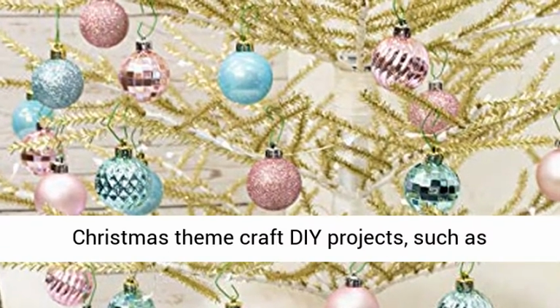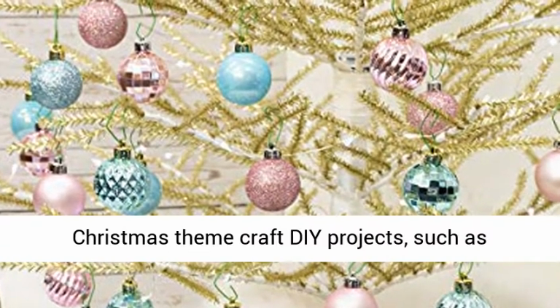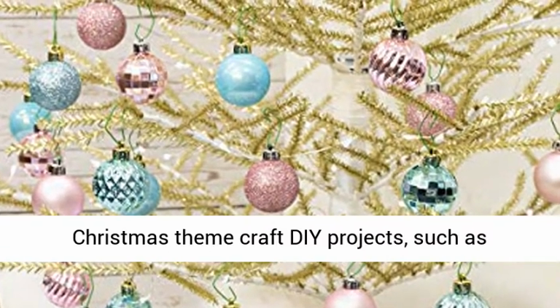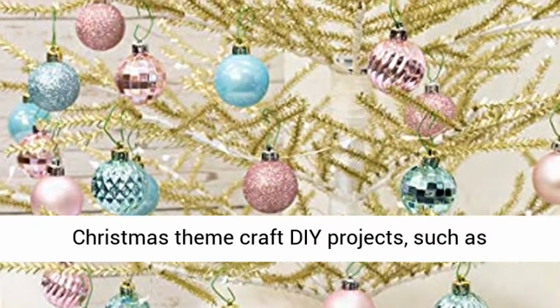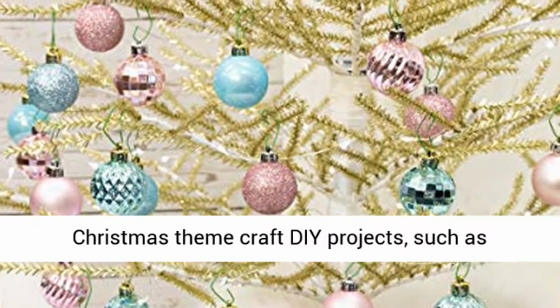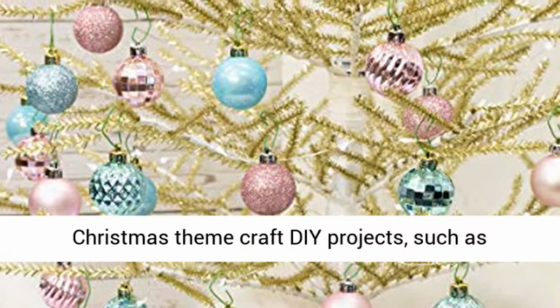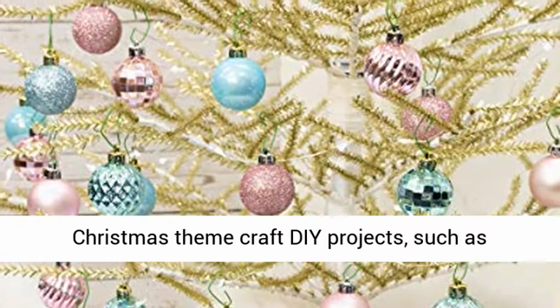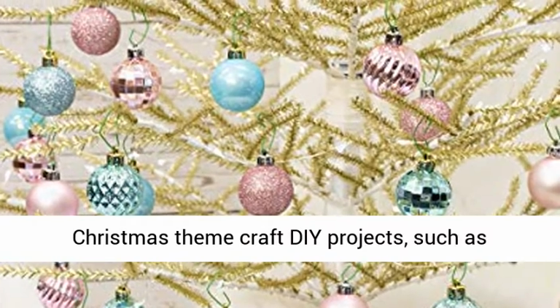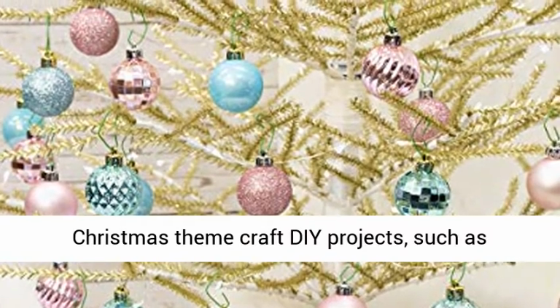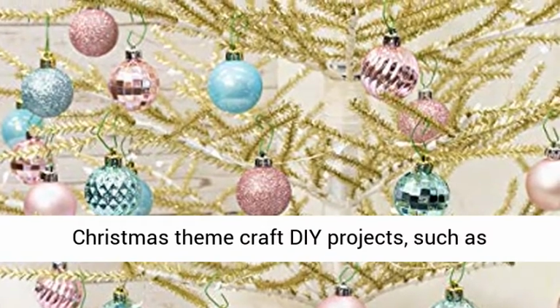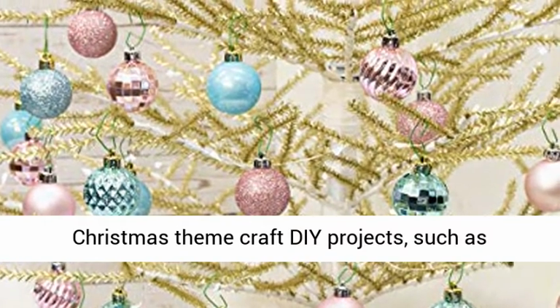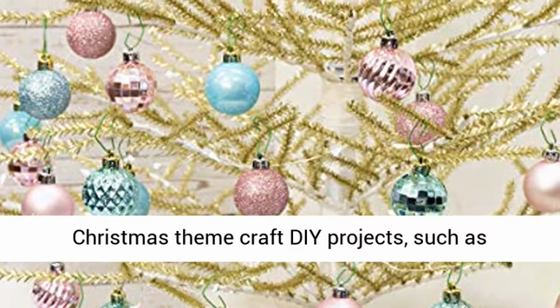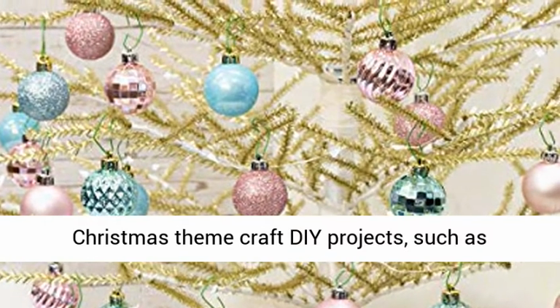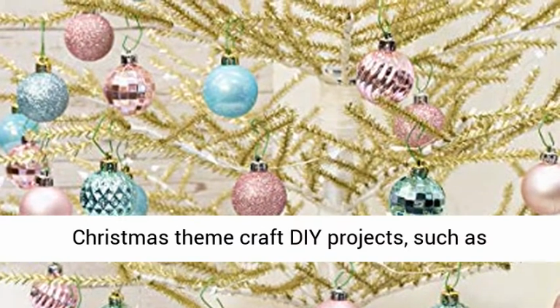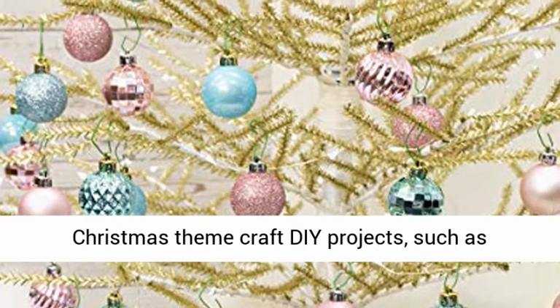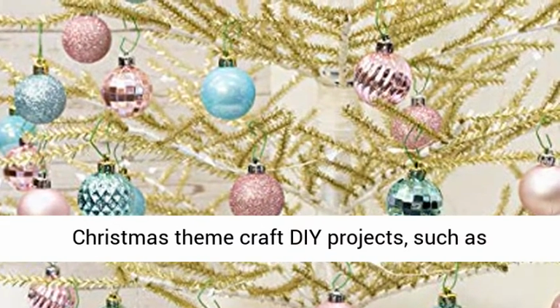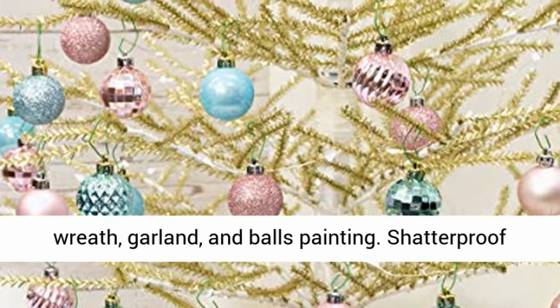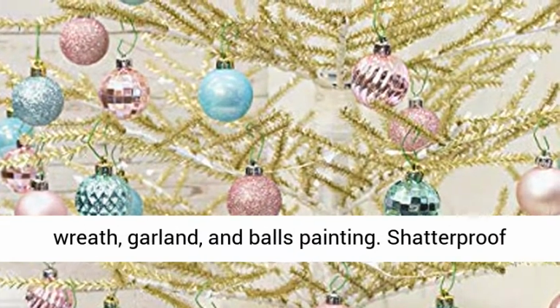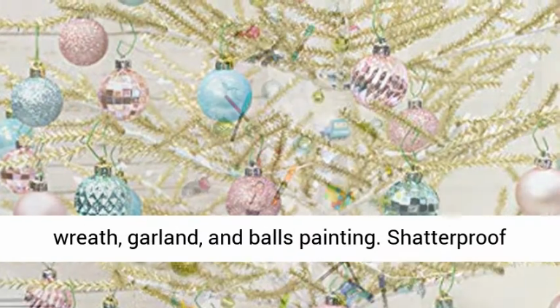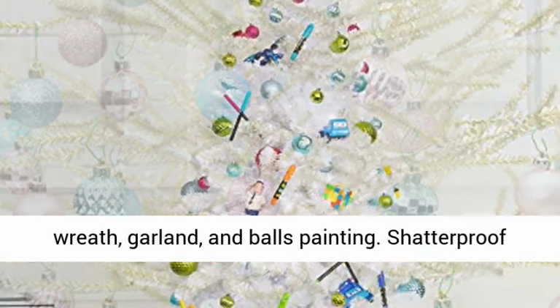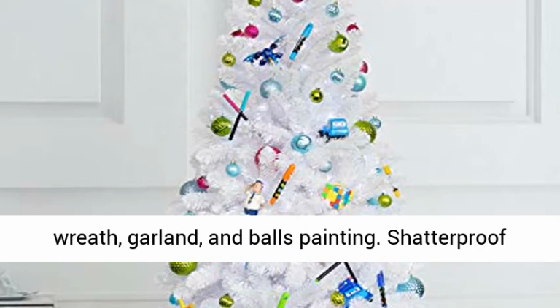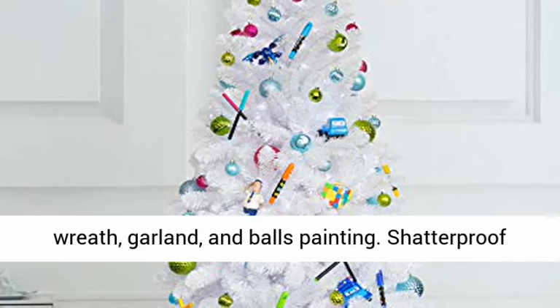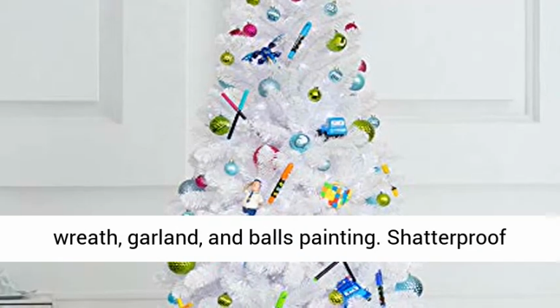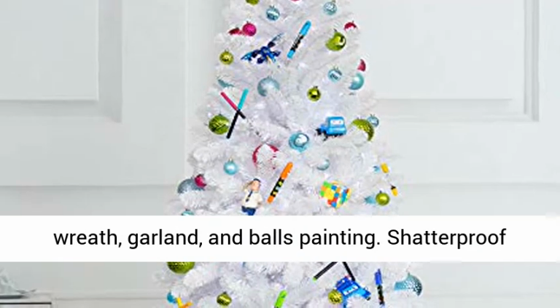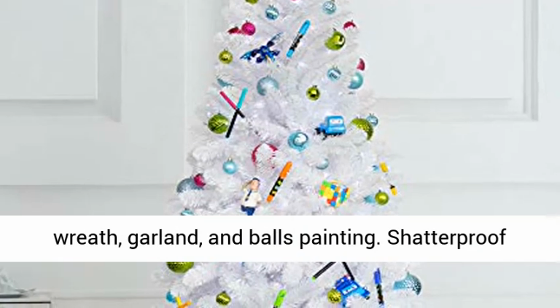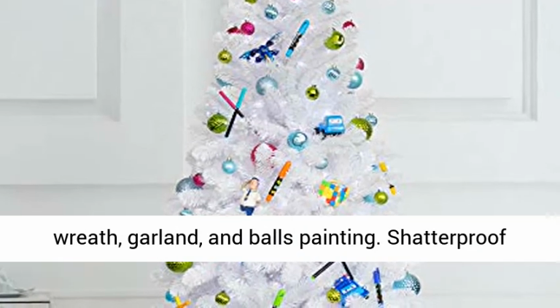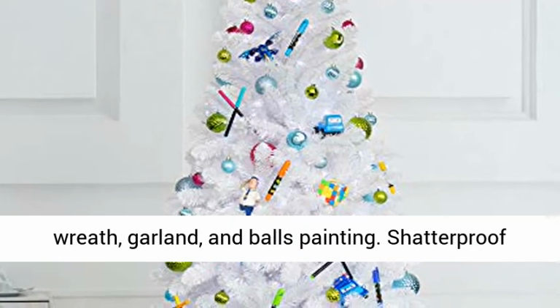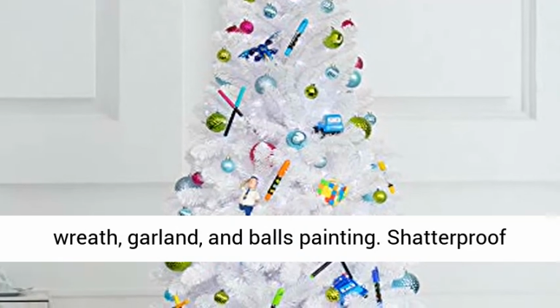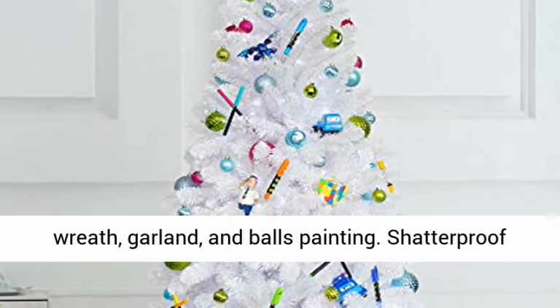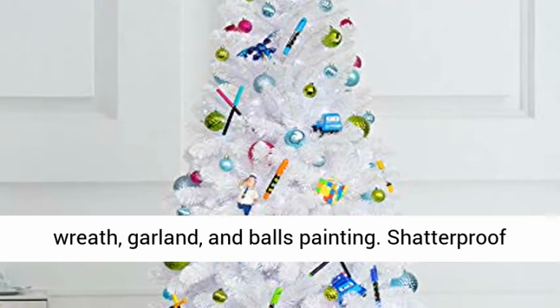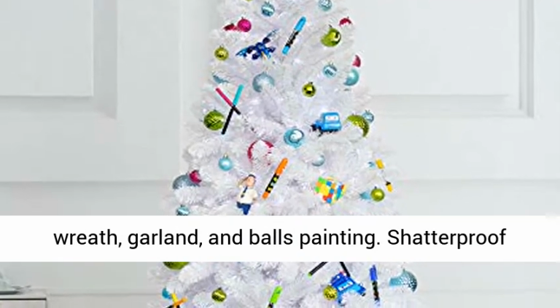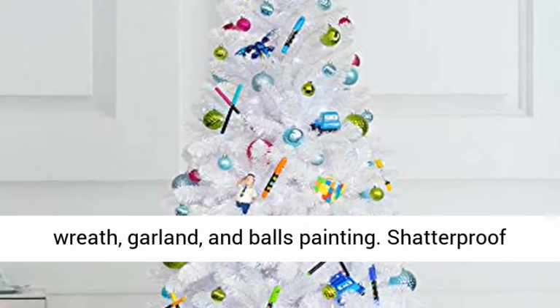Perfect for Christmas-themed crafty projects, such as wreath making, garland, and ball painting.